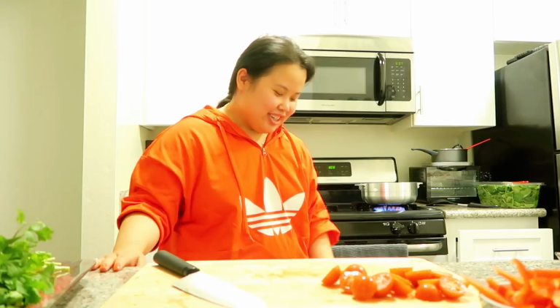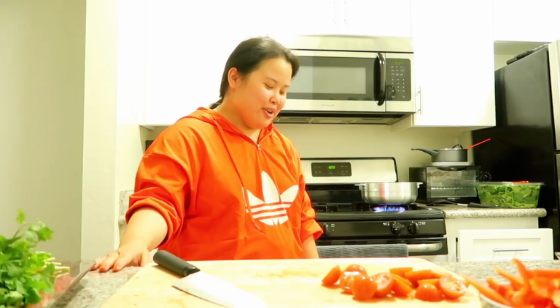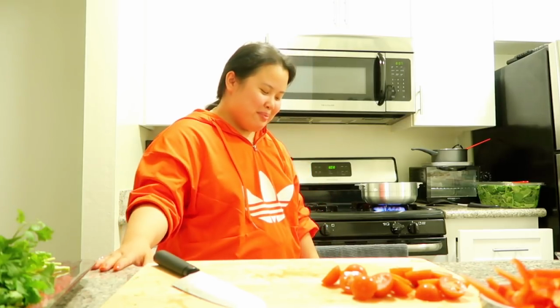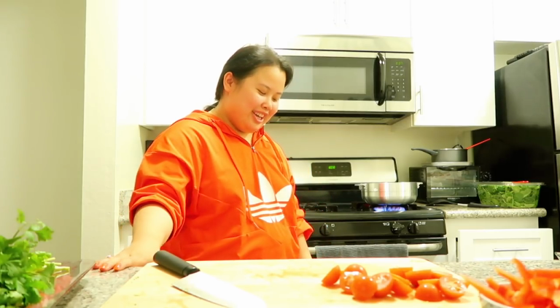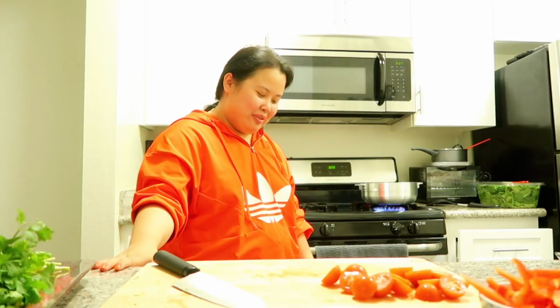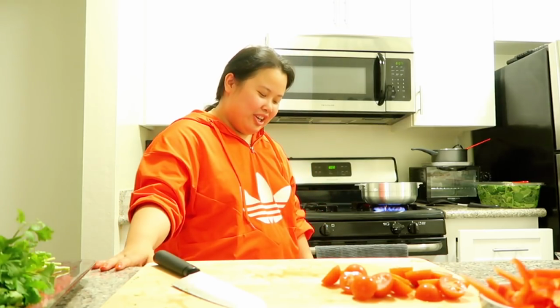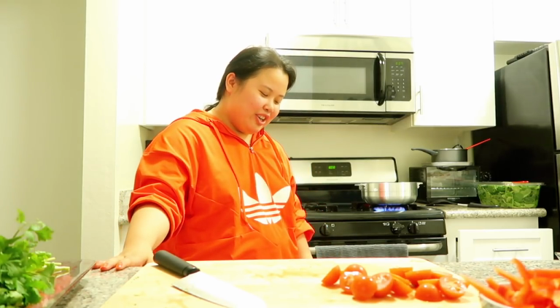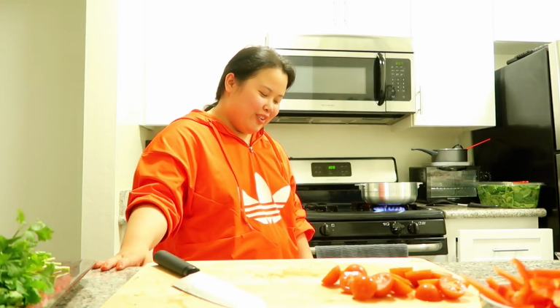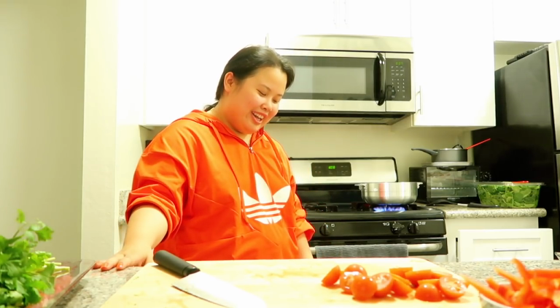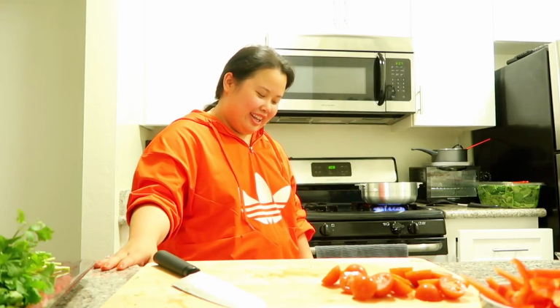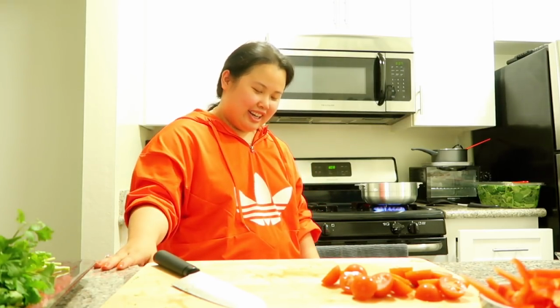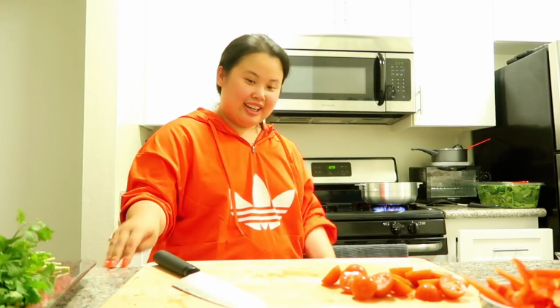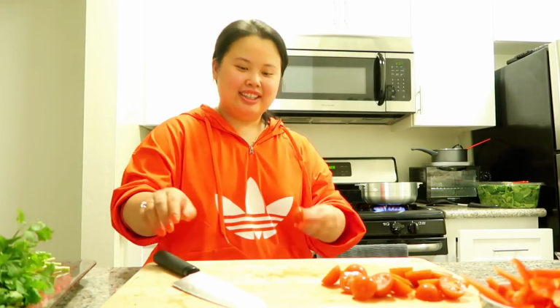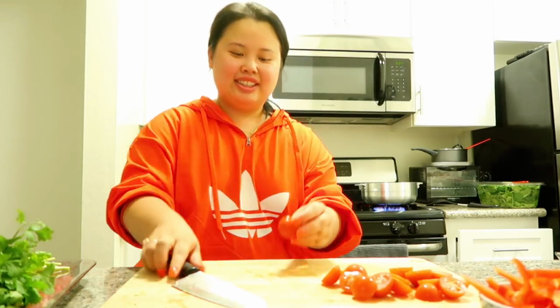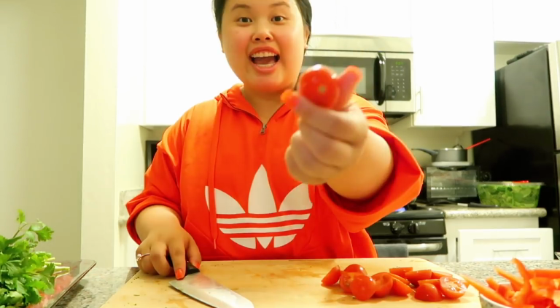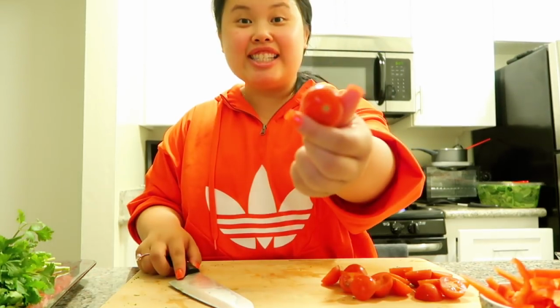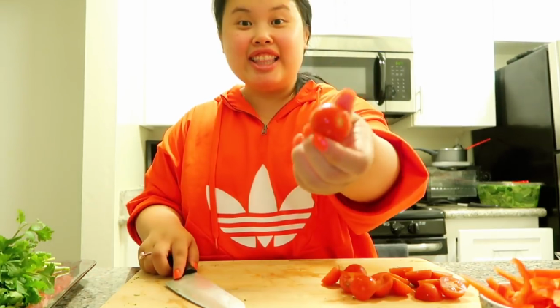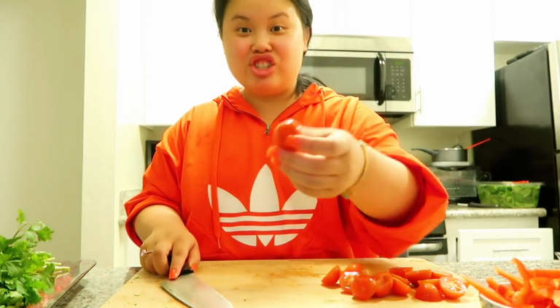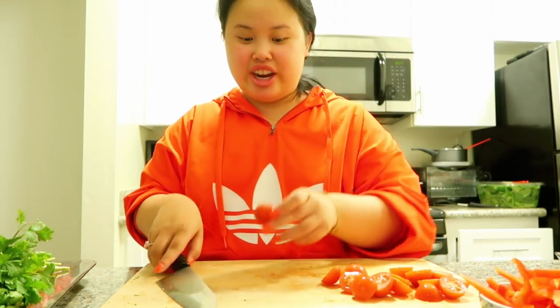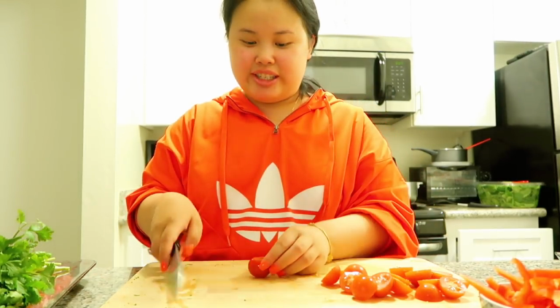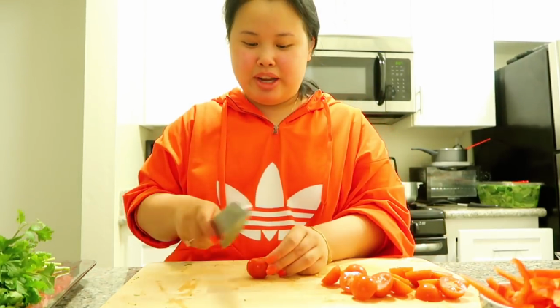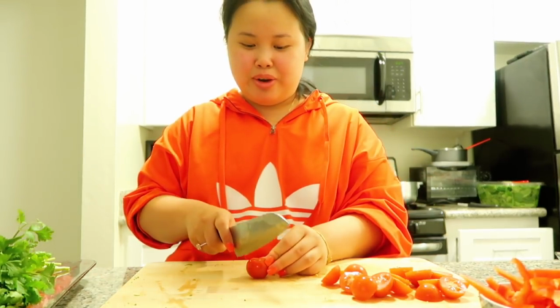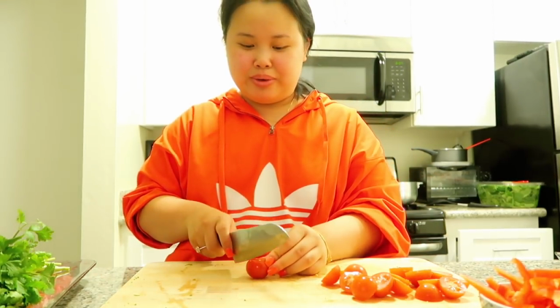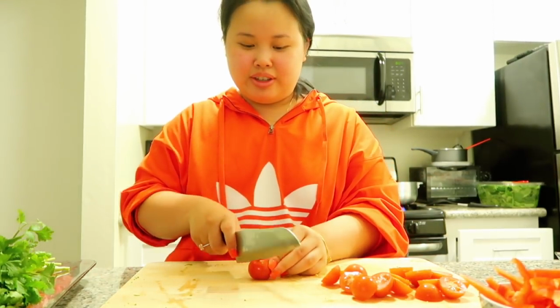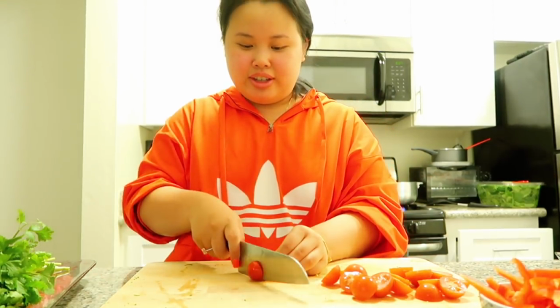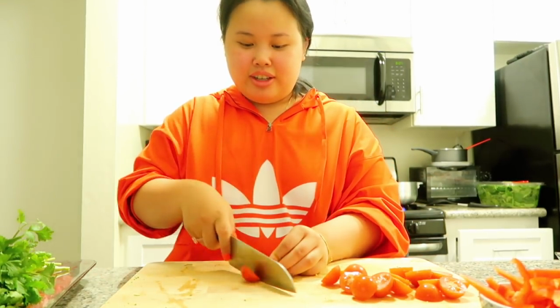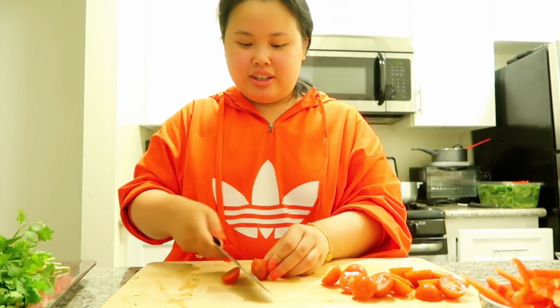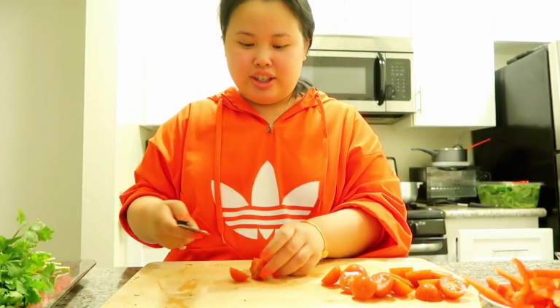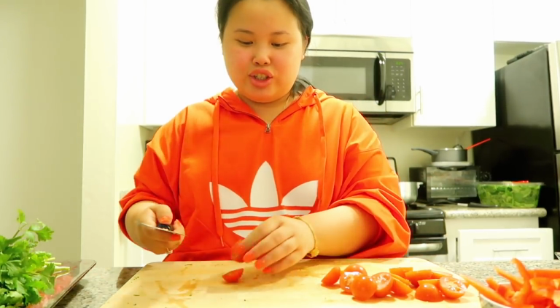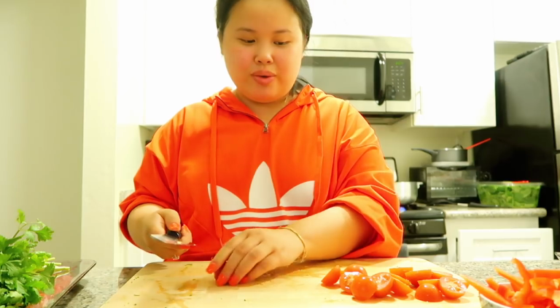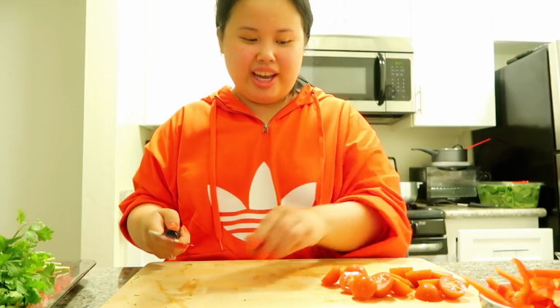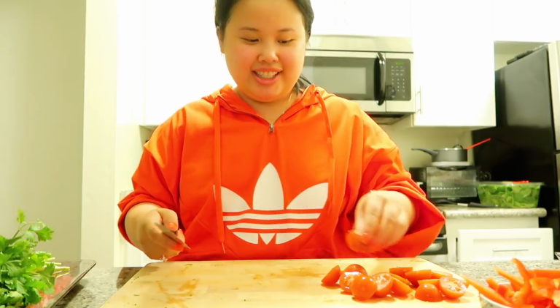Guys, look at these cherry tomatoes — they're so nice.